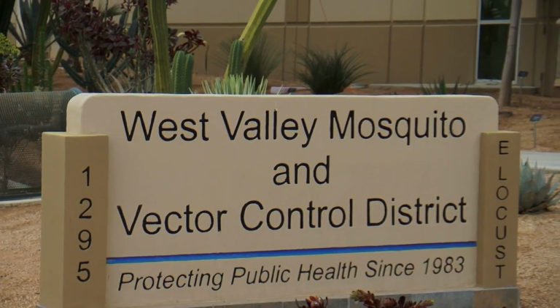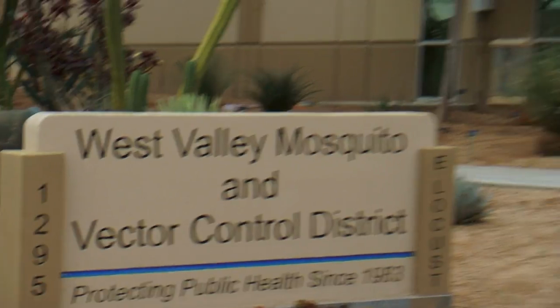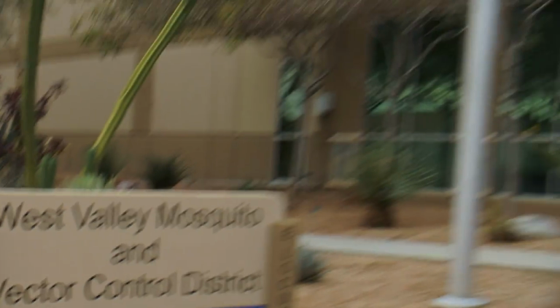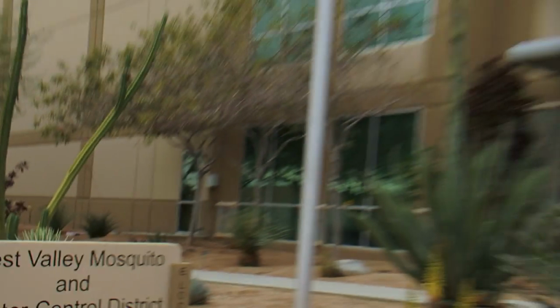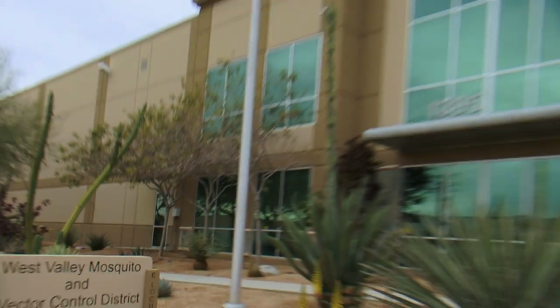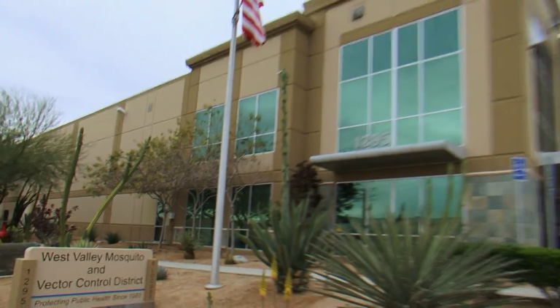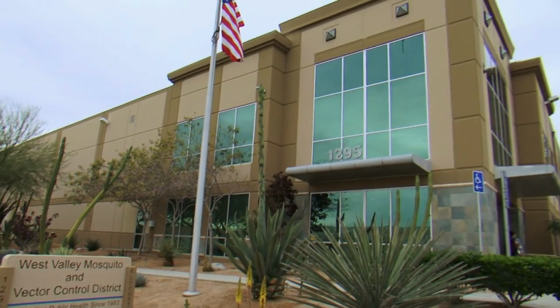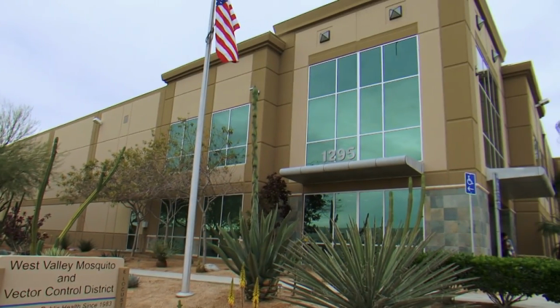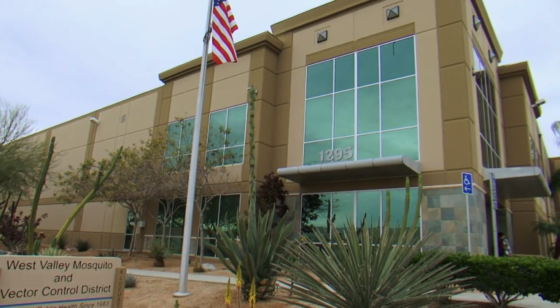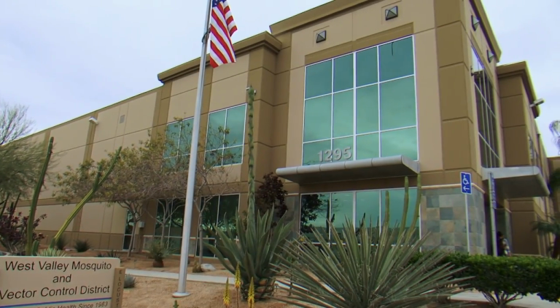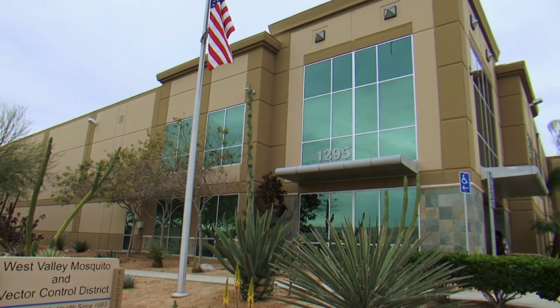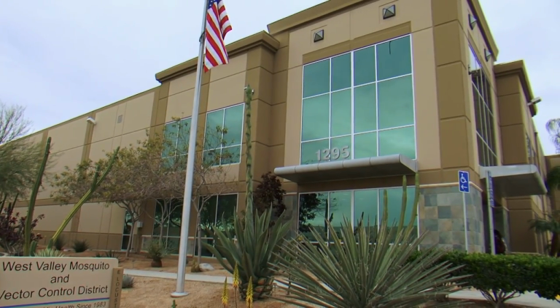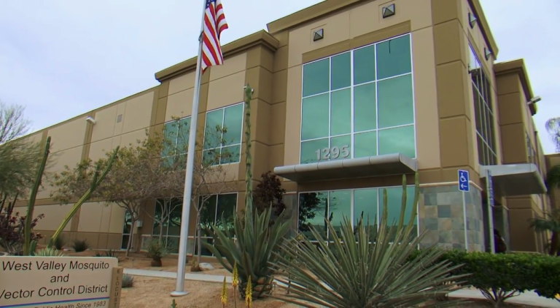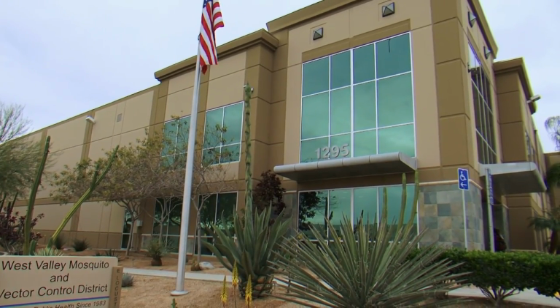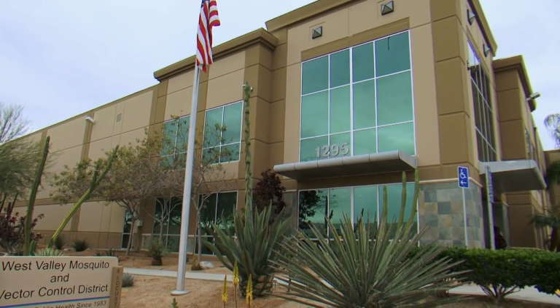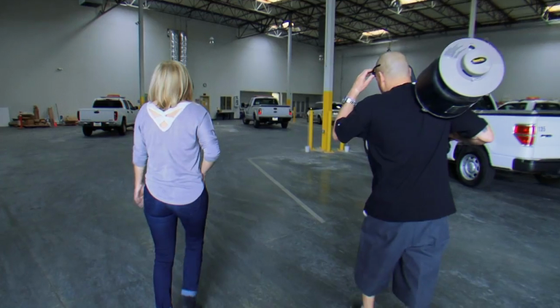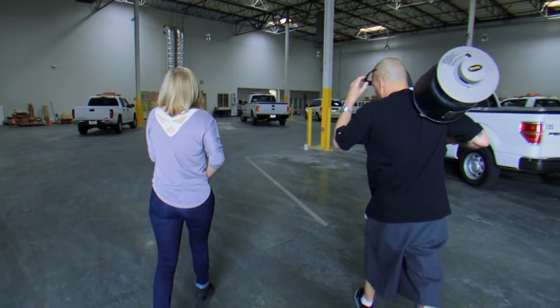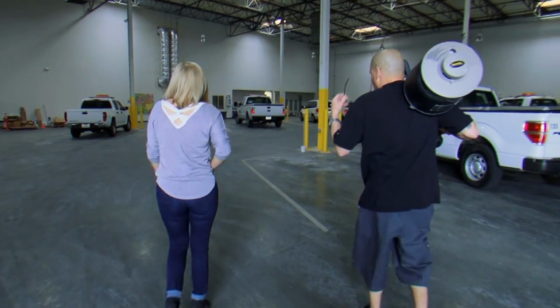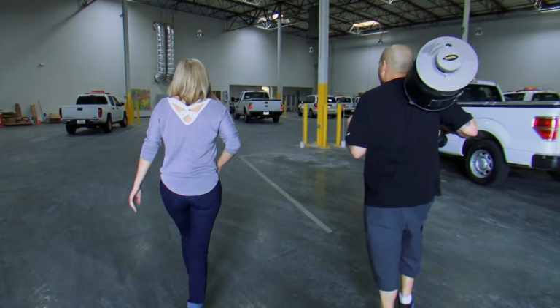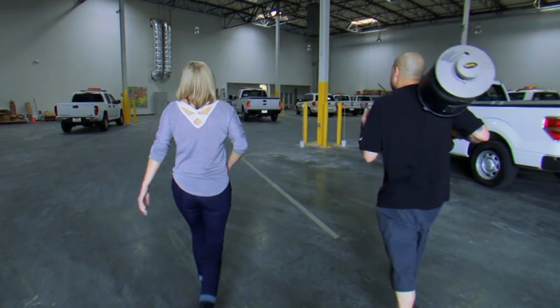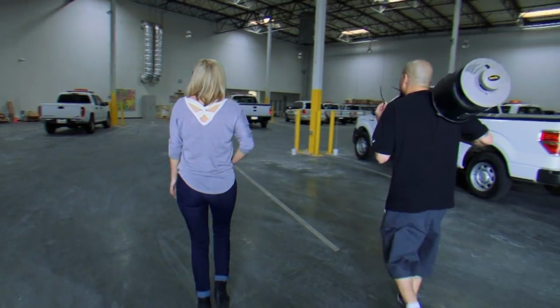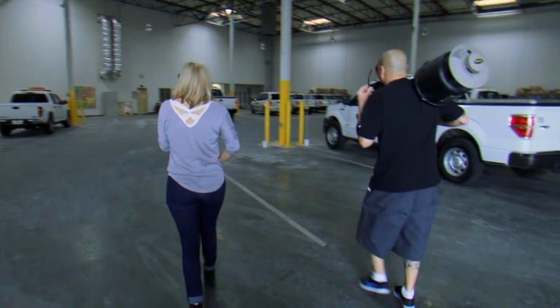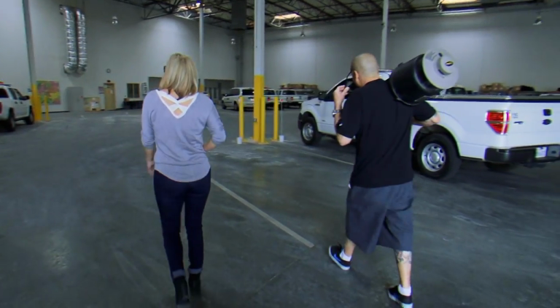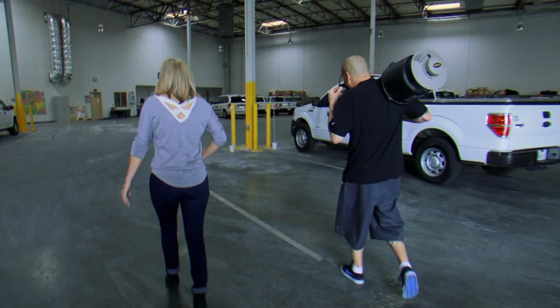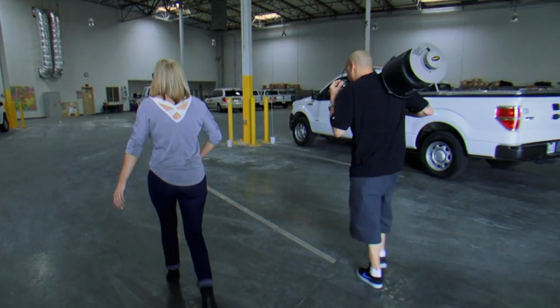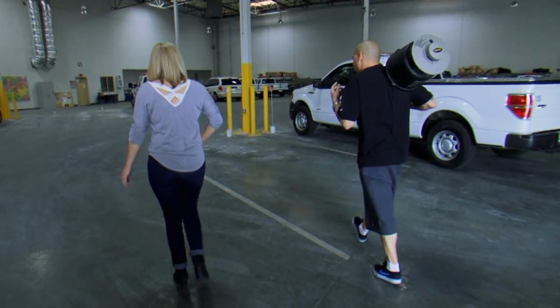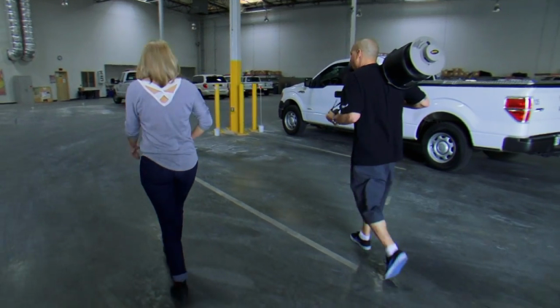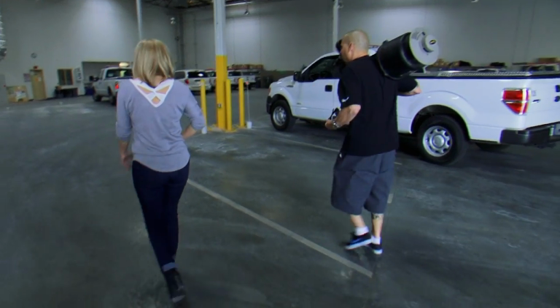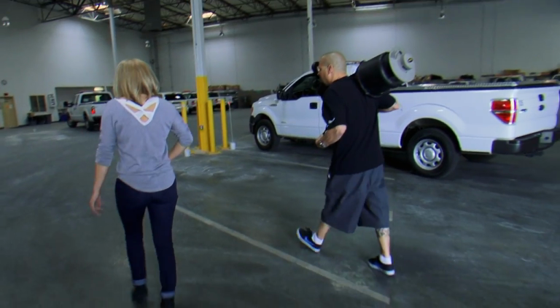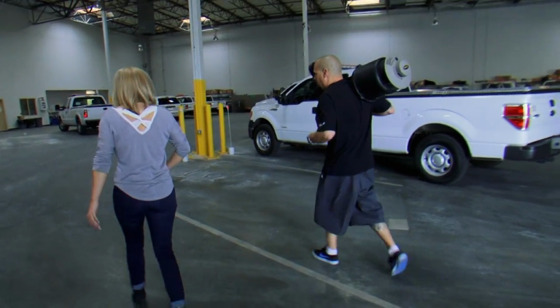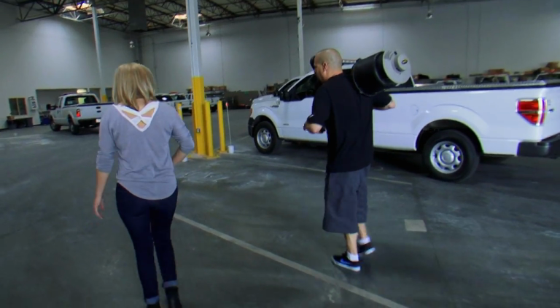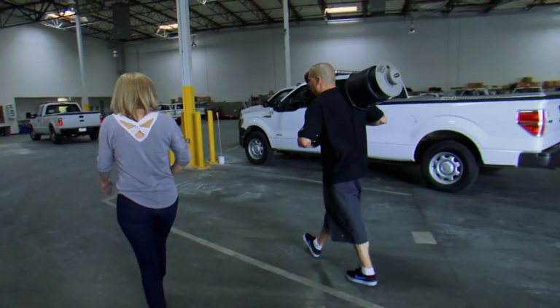My god, this place is completely infested. I don't see any bugs. I can sense them. You can sense them? Oh, yeah.